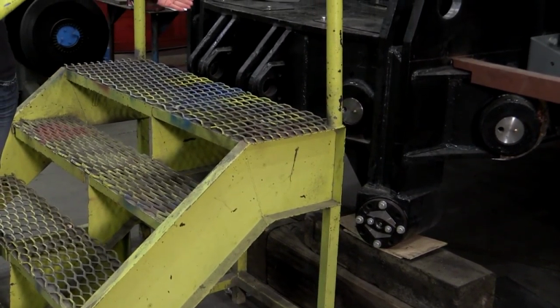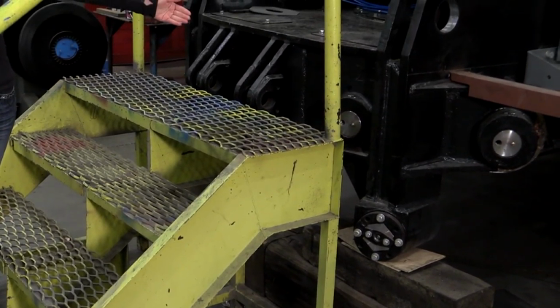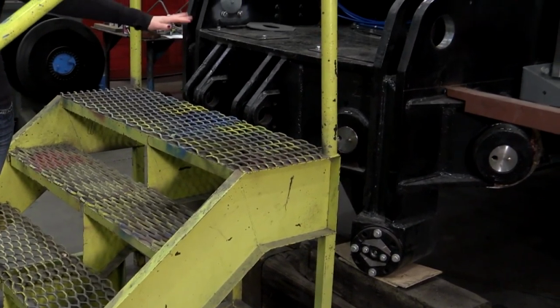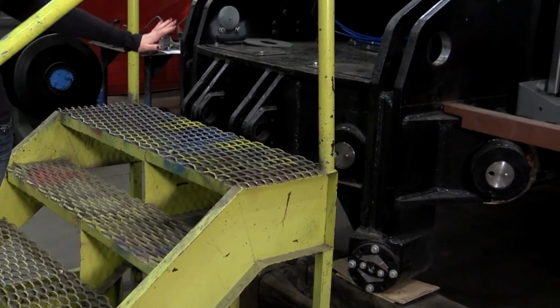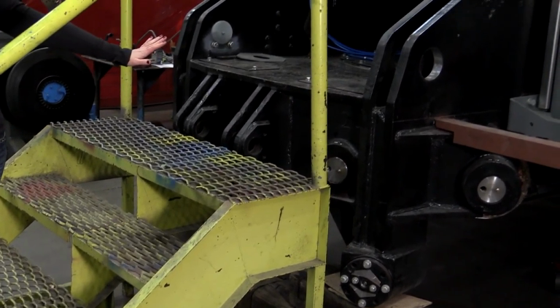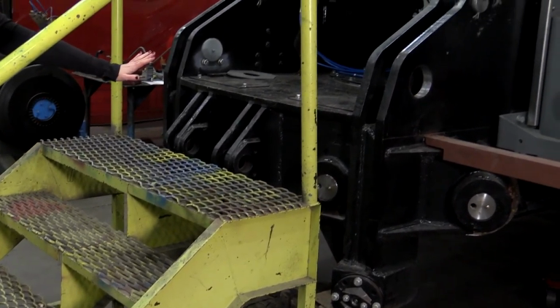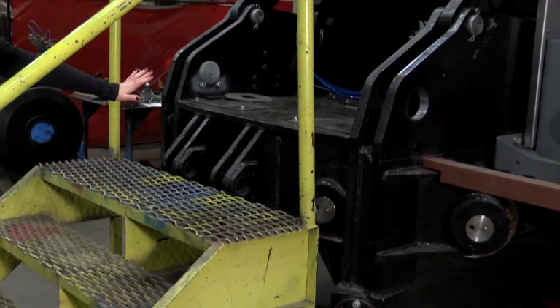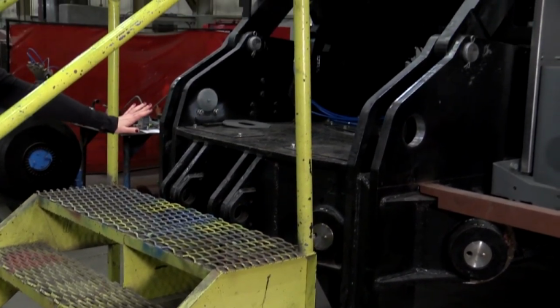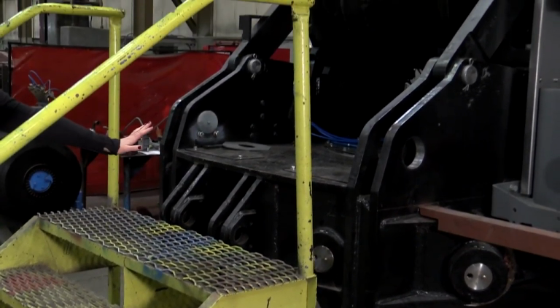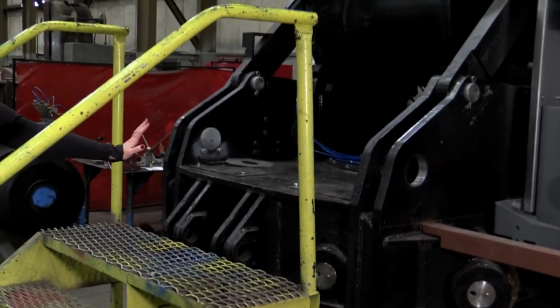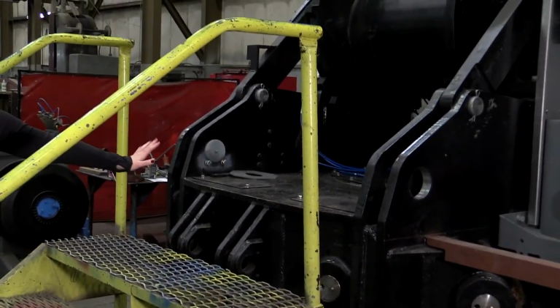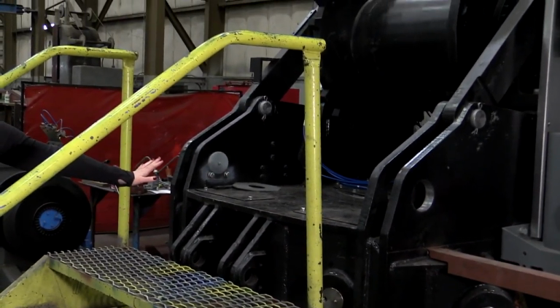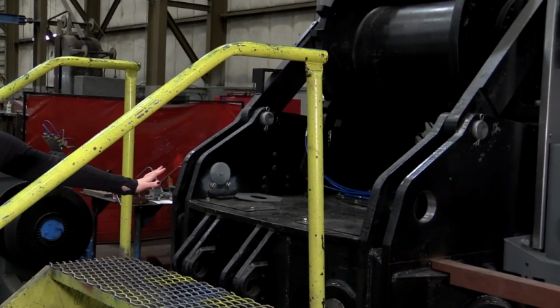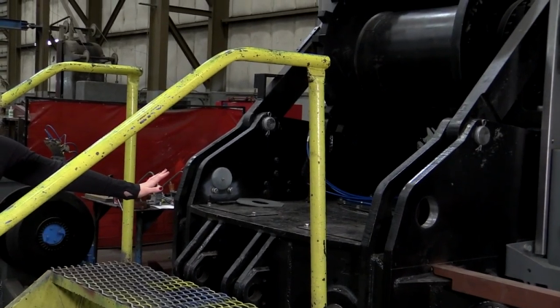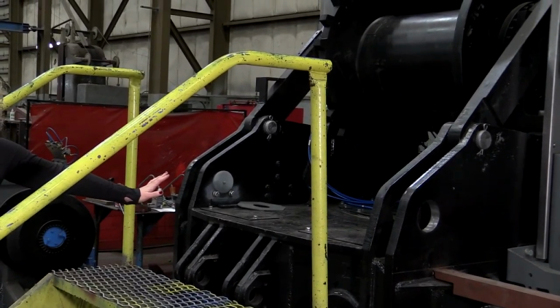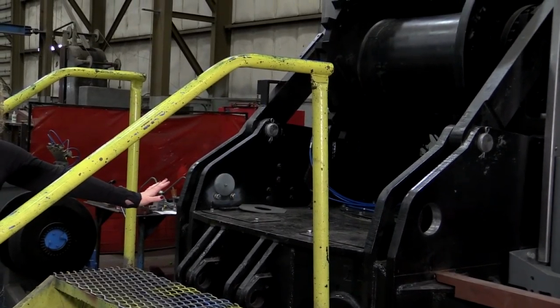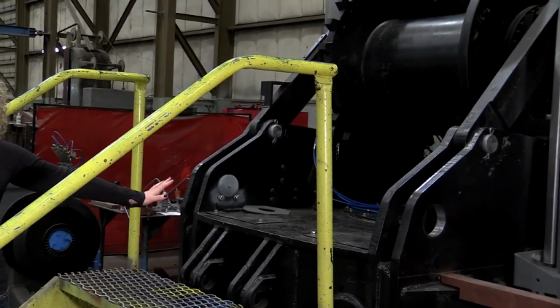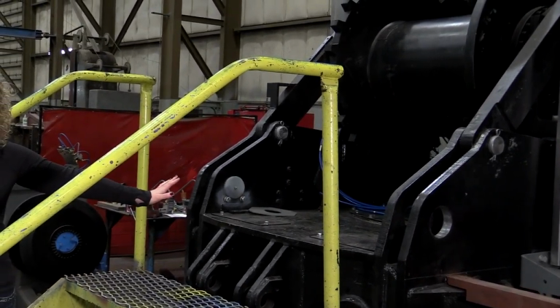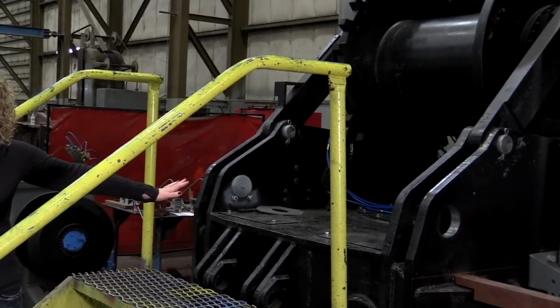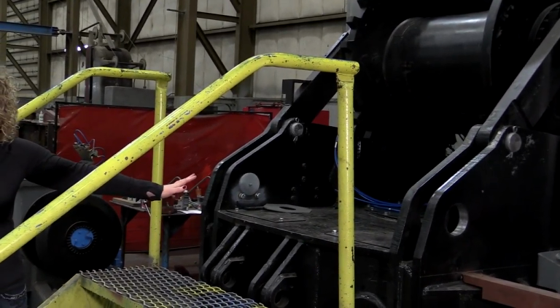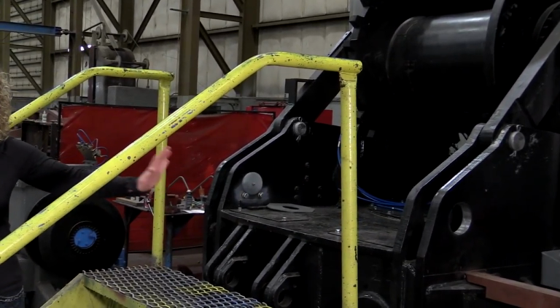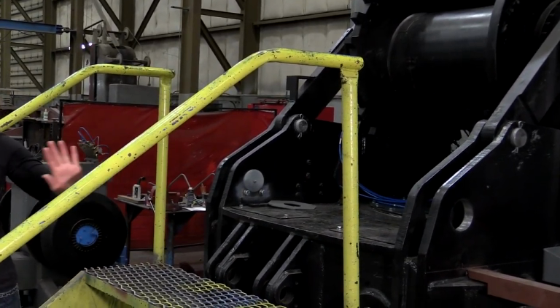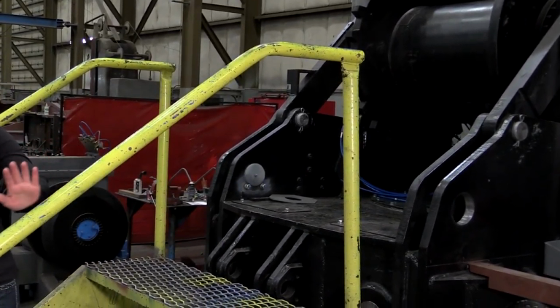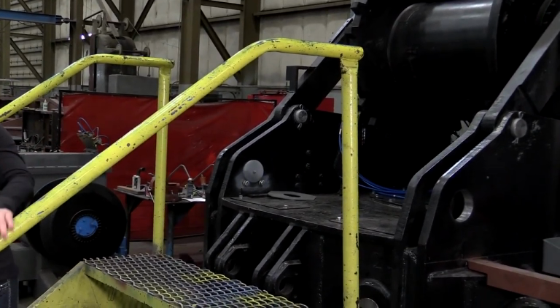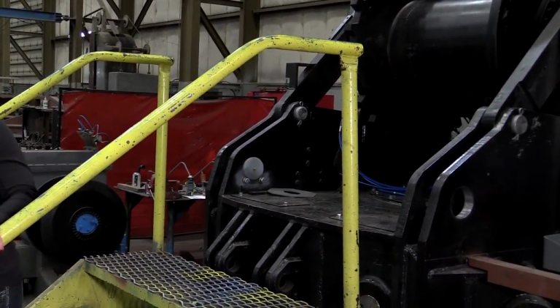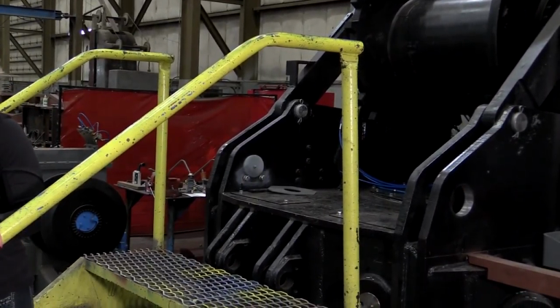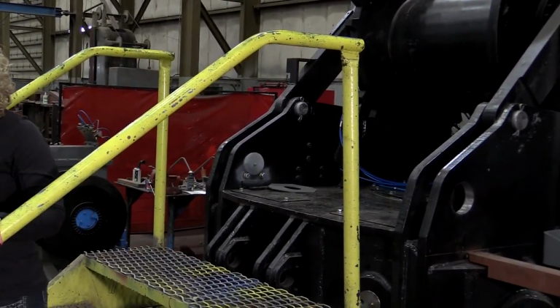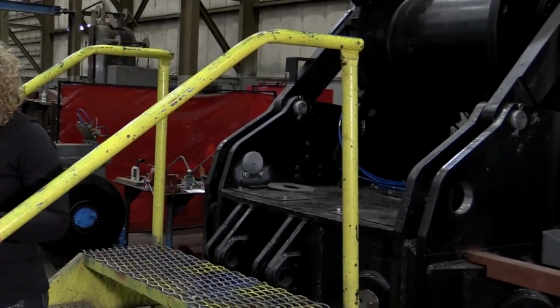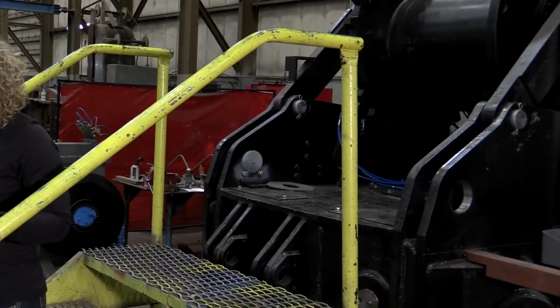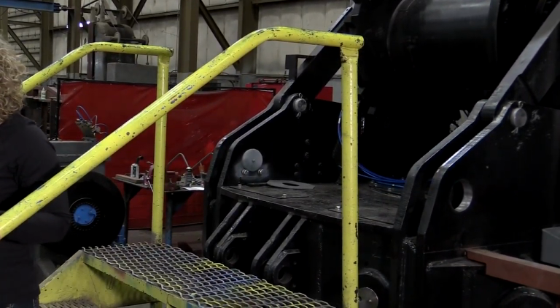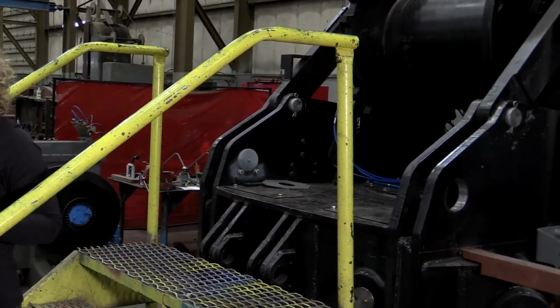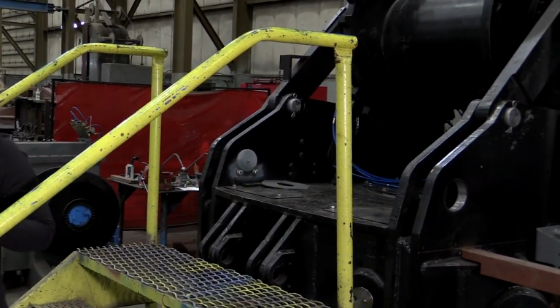In this case we don't have that problem because the stairs themselves are moved up against the work area, so an employee can't fall there.